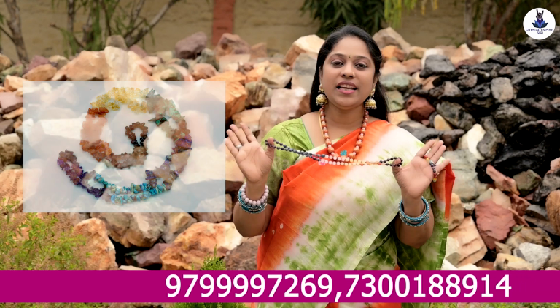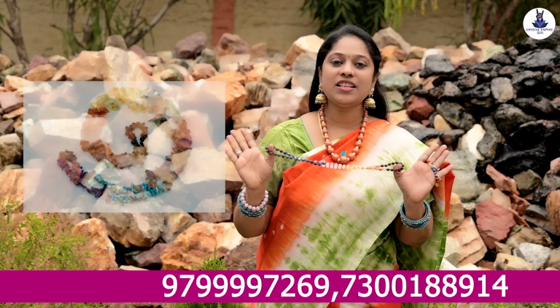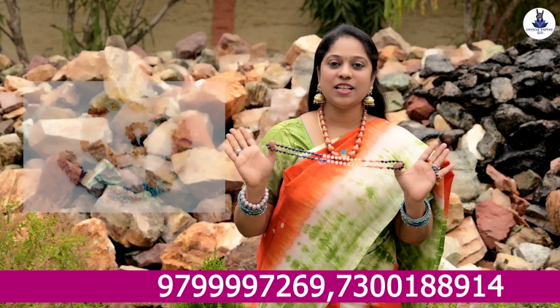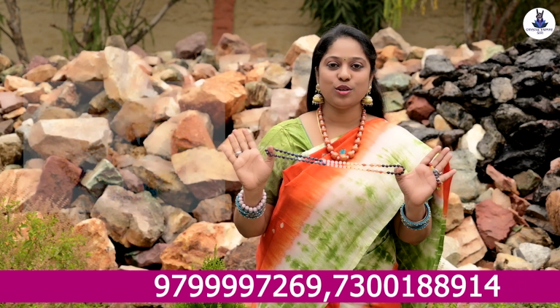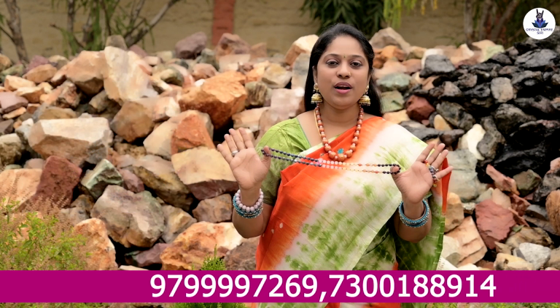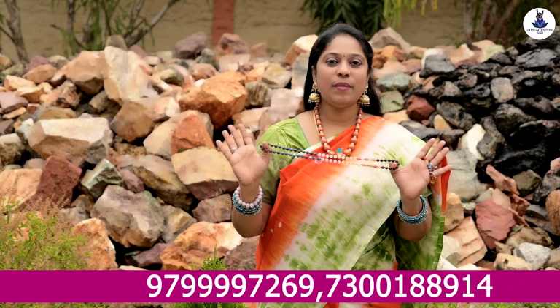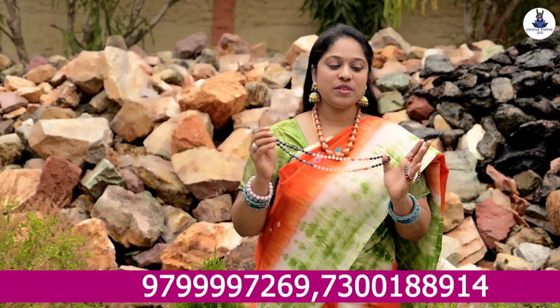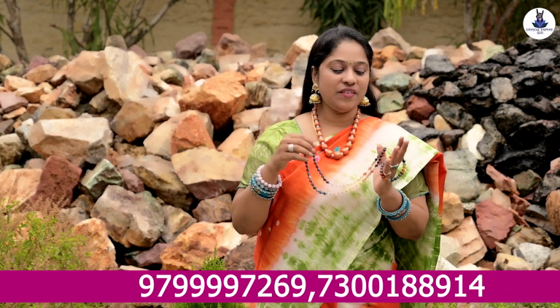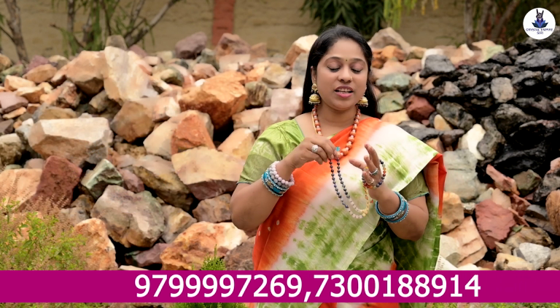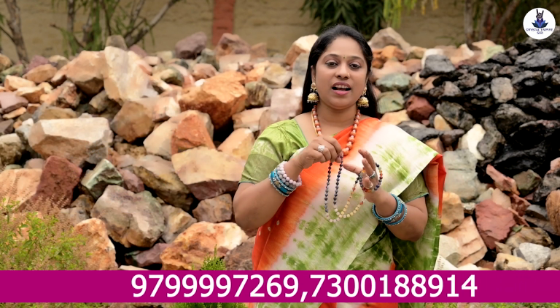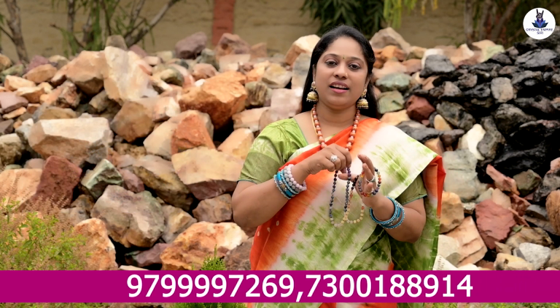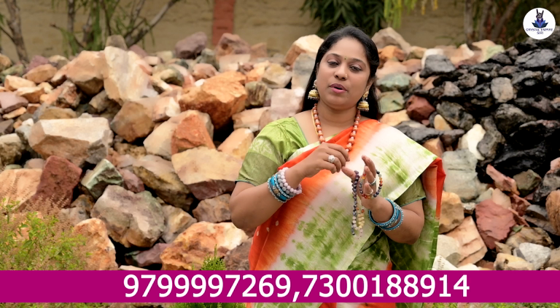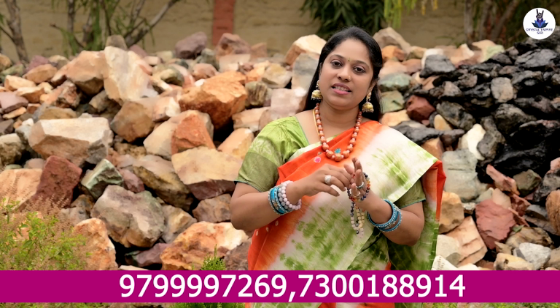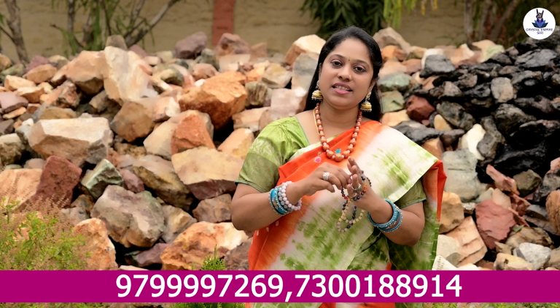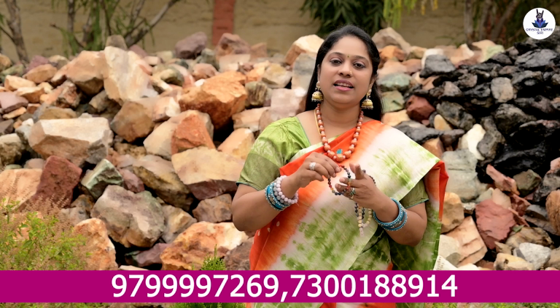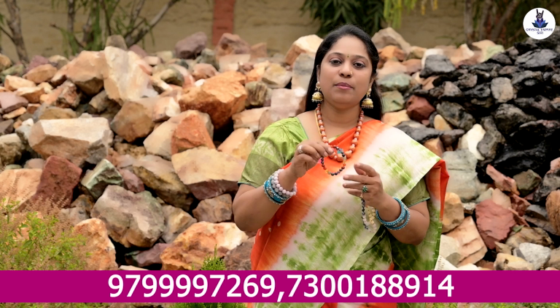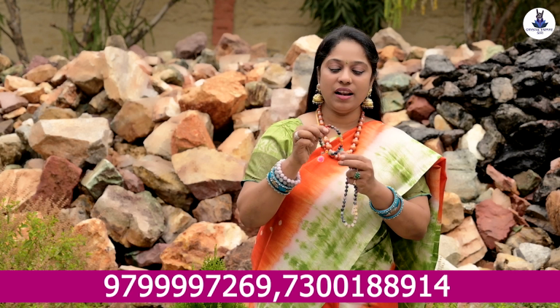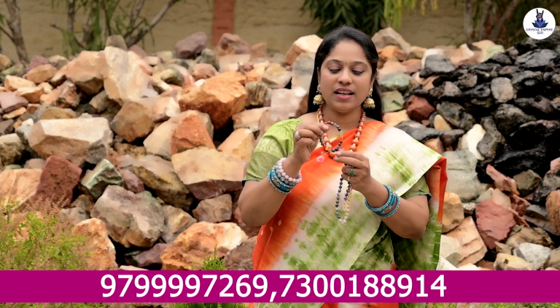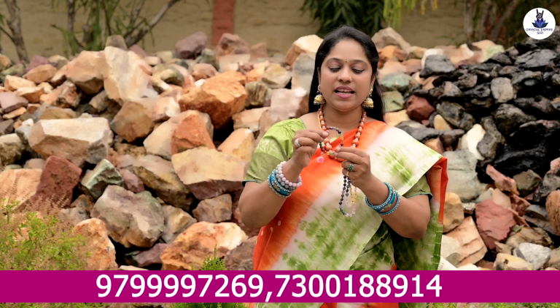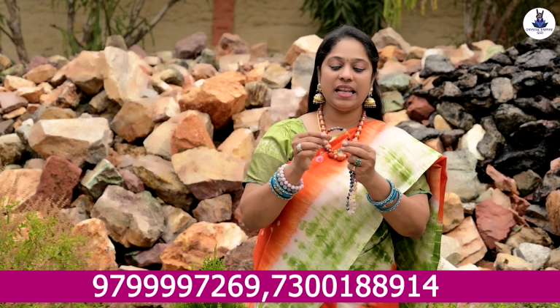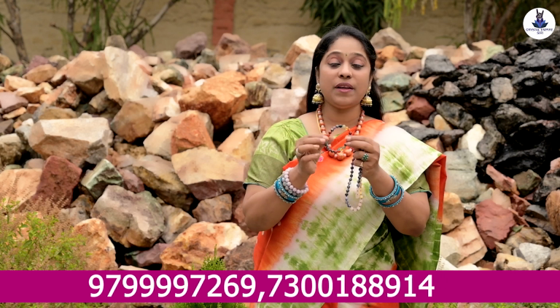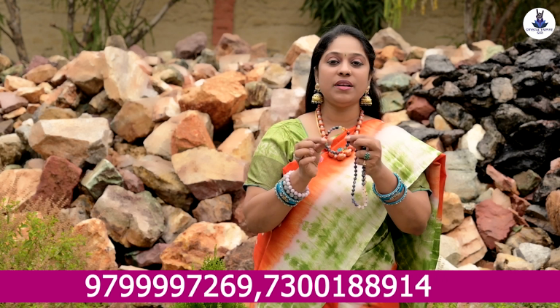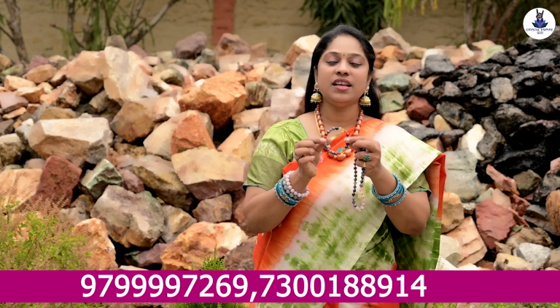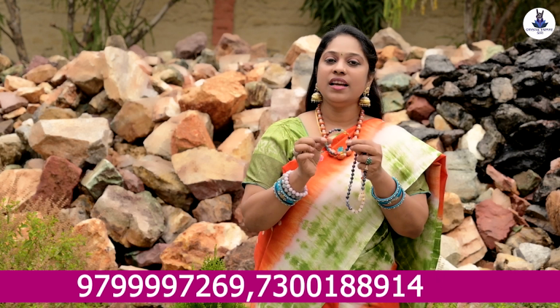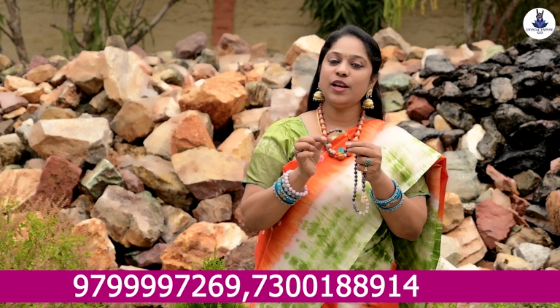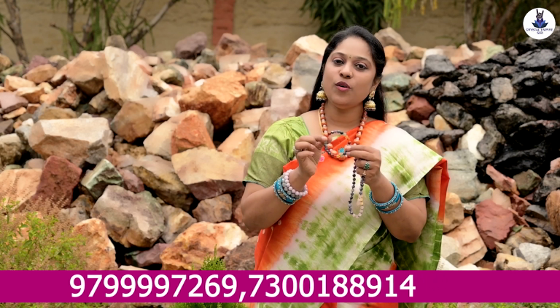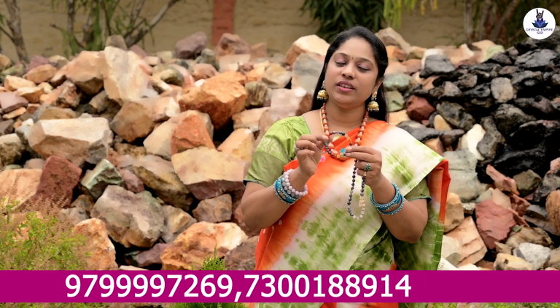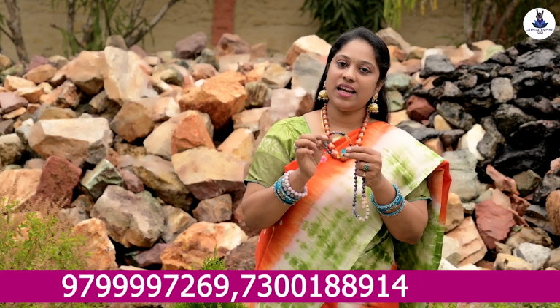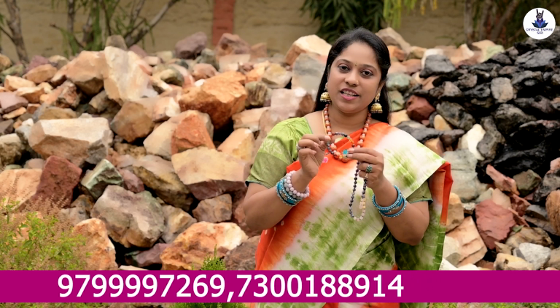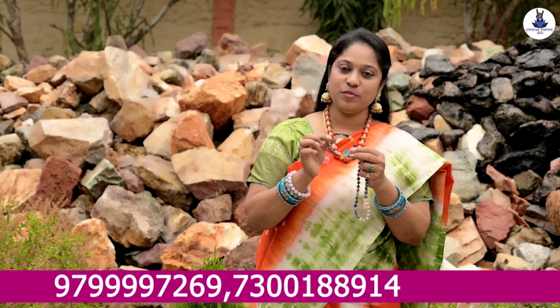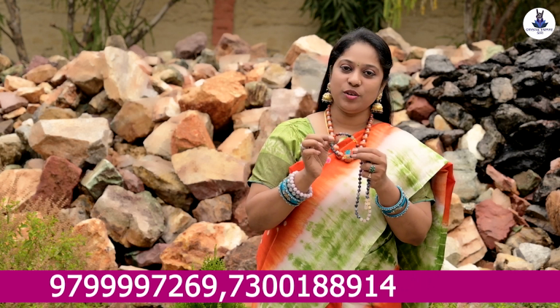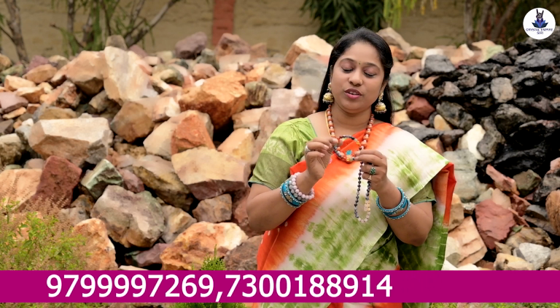These crystals we have for seven chakras — bracelets, malas, and pyramids — that is what we are doing today.